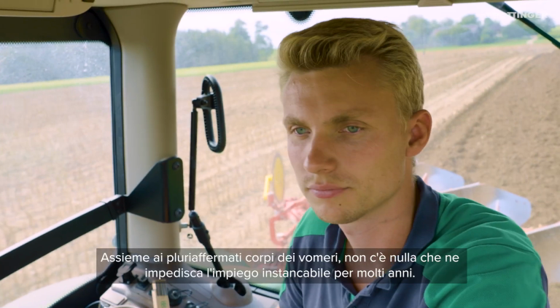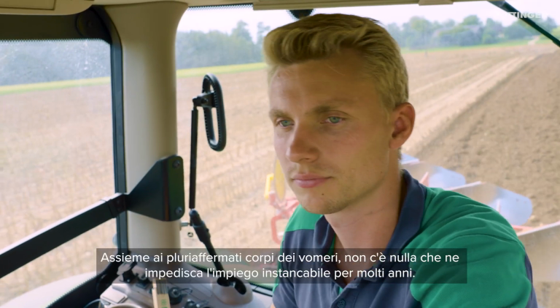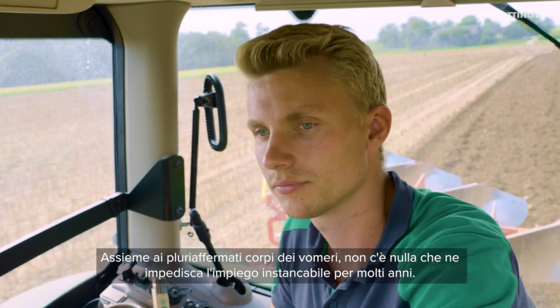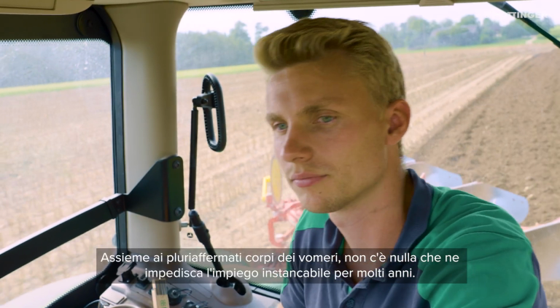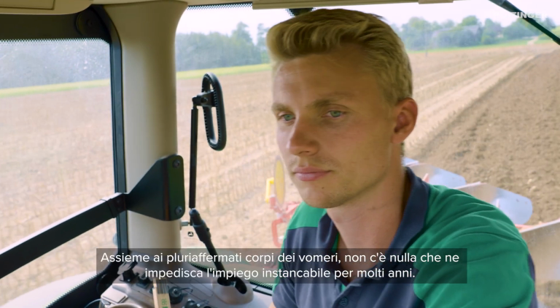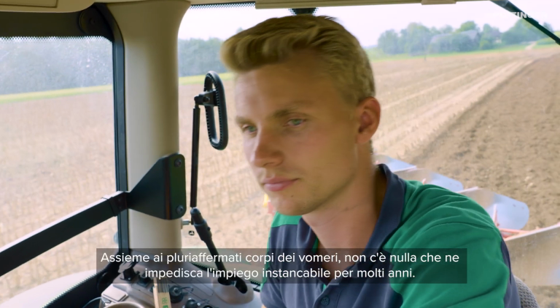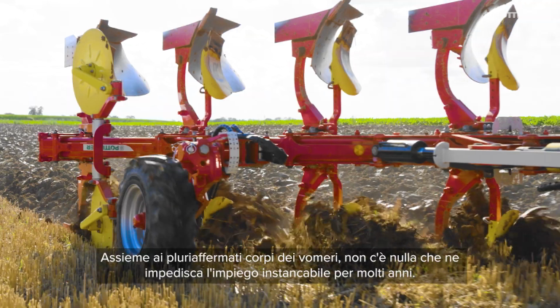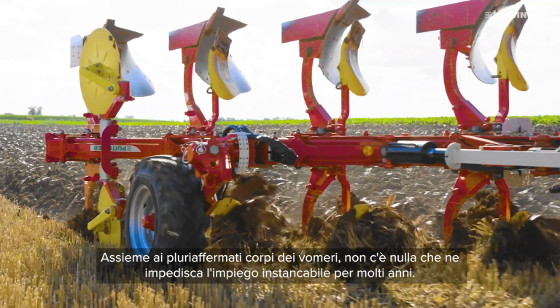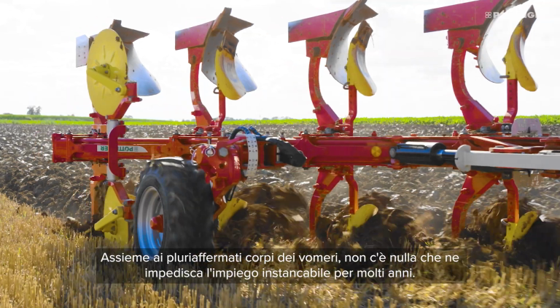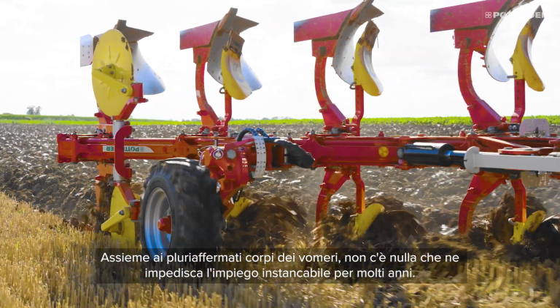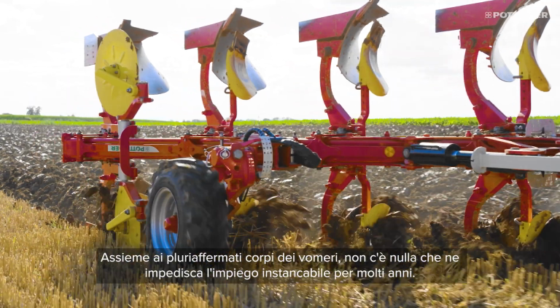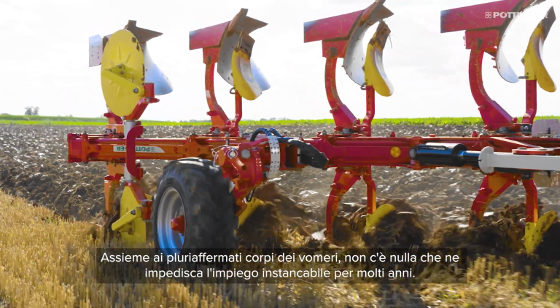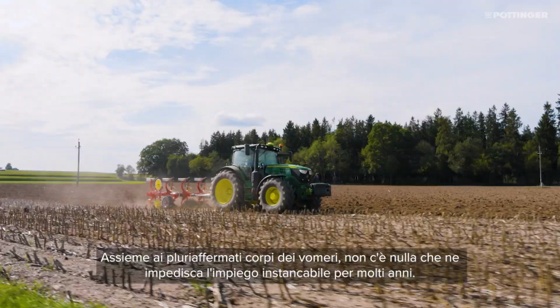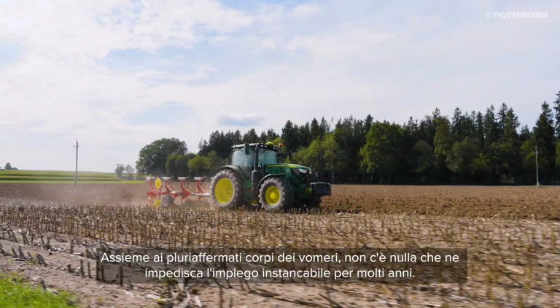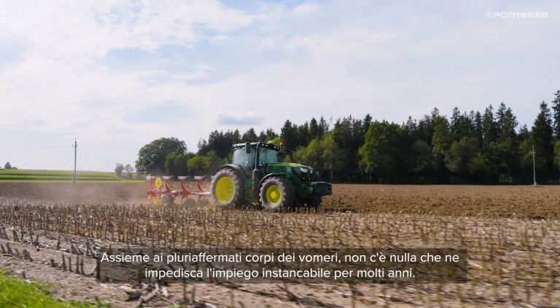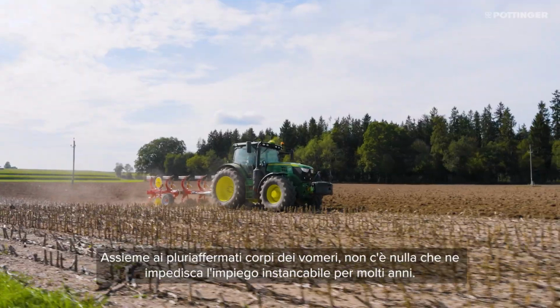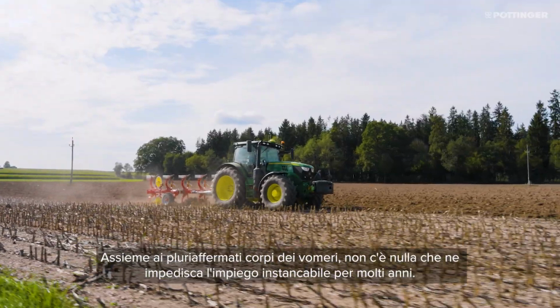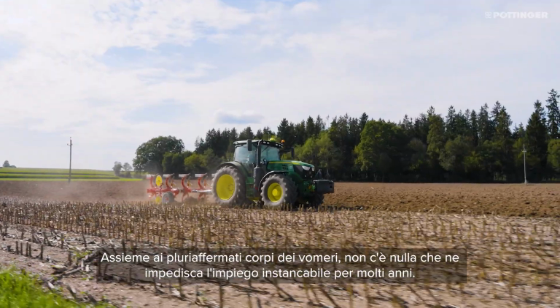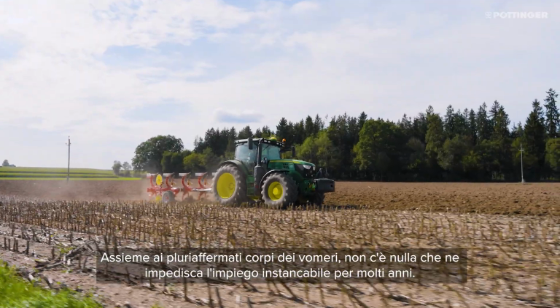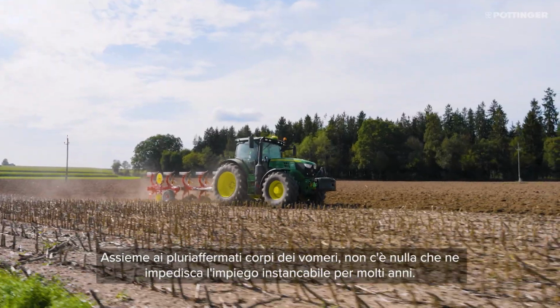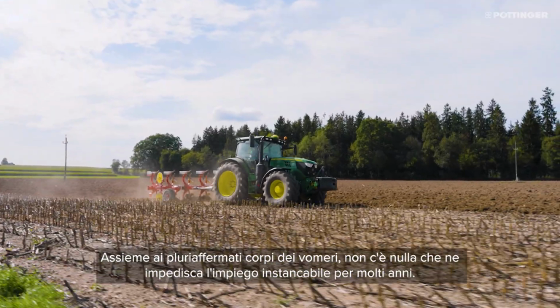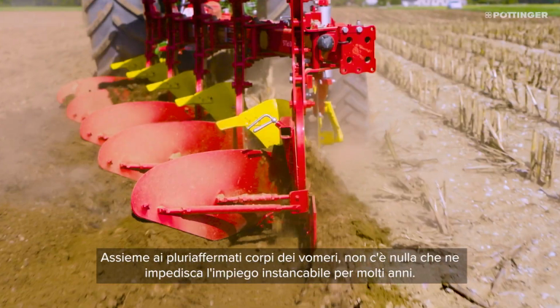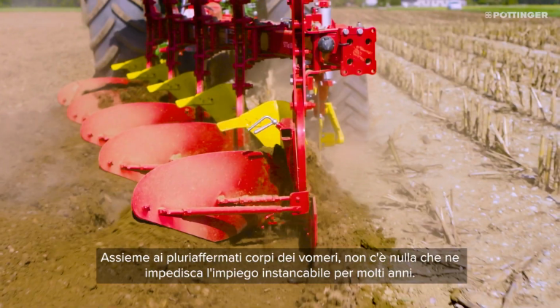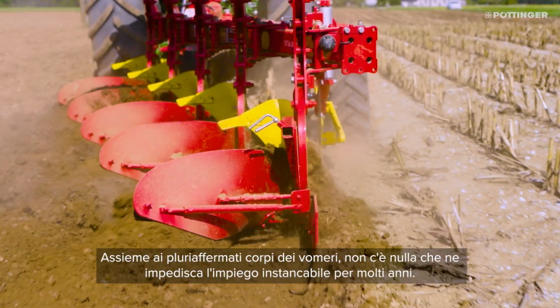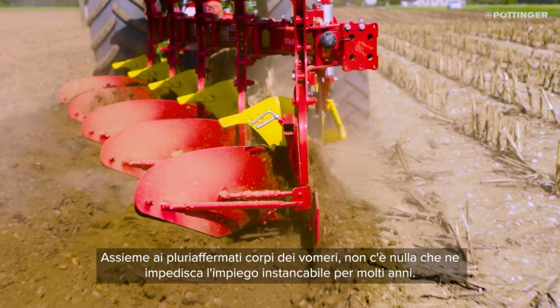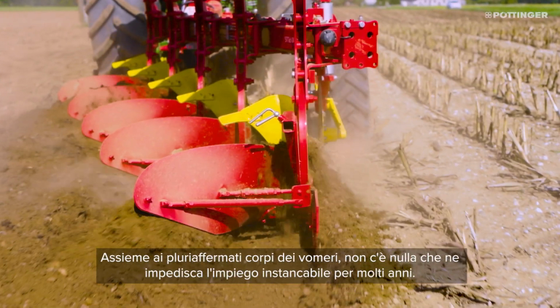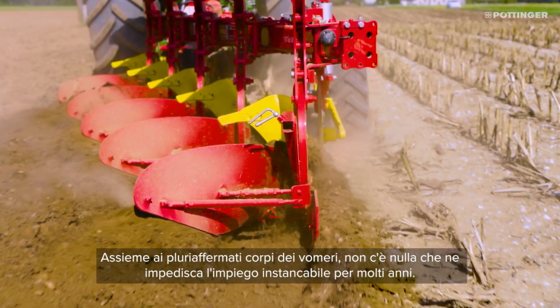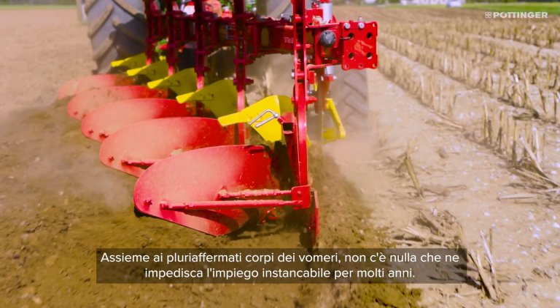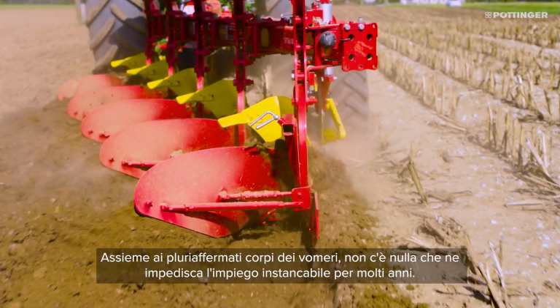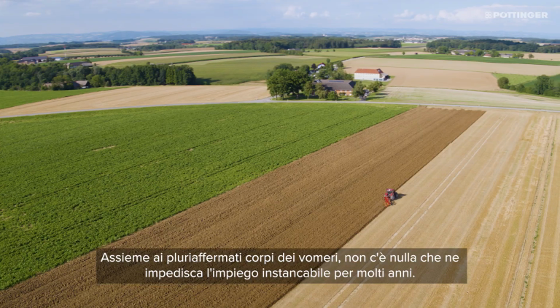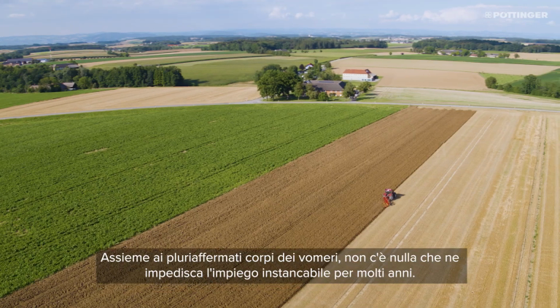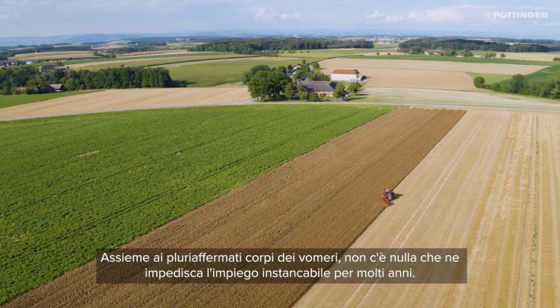Teamed up with proven mould boards, these ploughs have been engineered to deliver perfect working results, year after year.